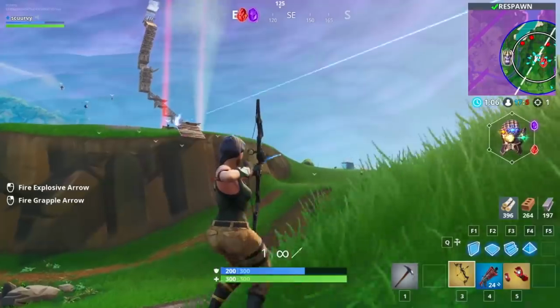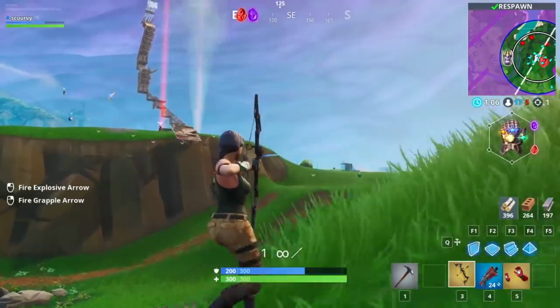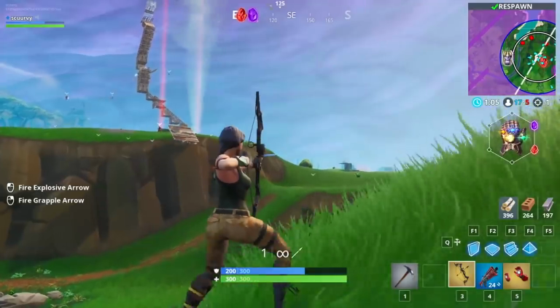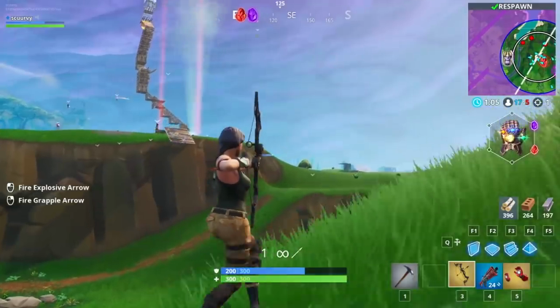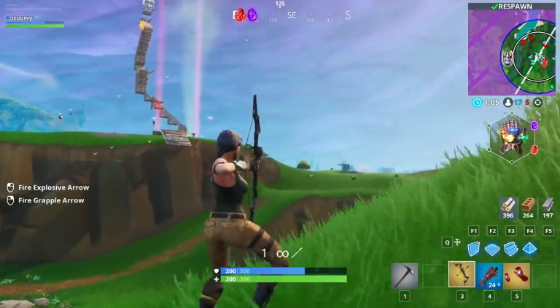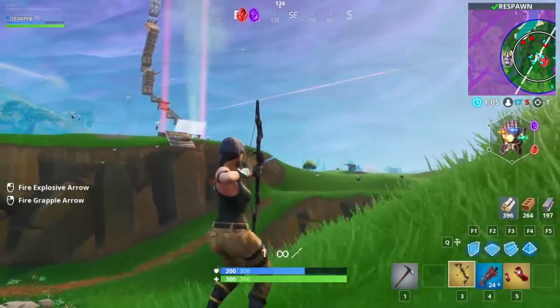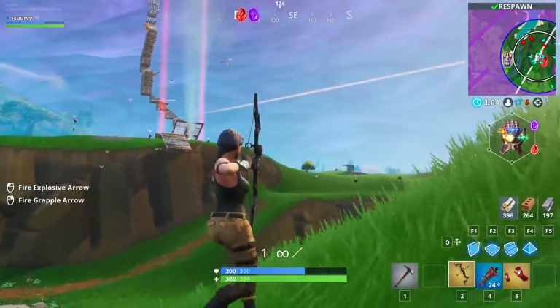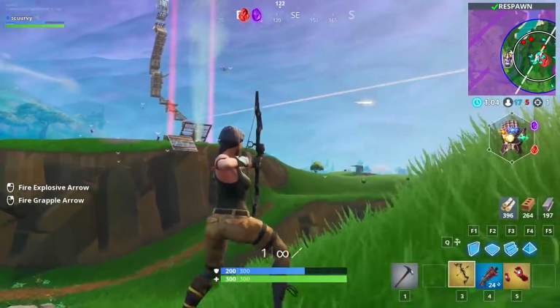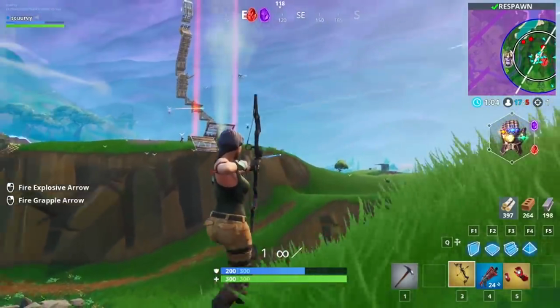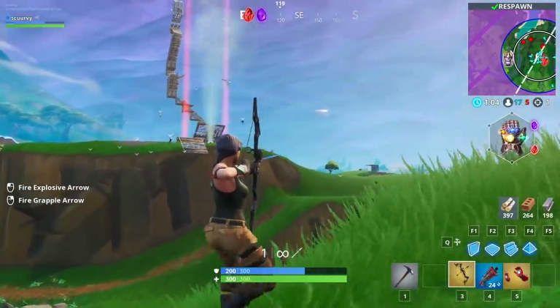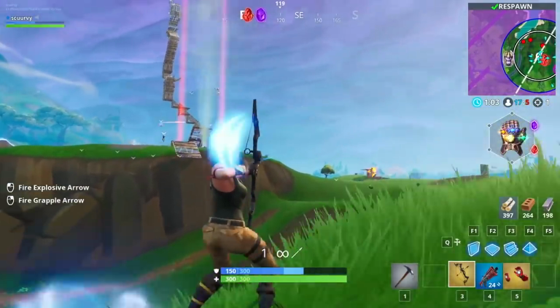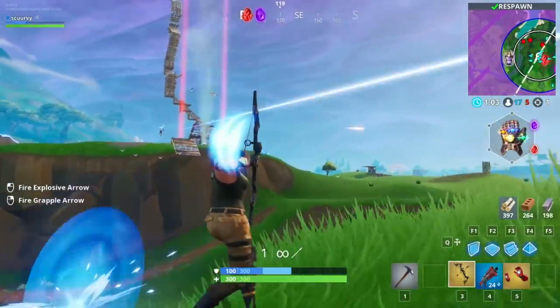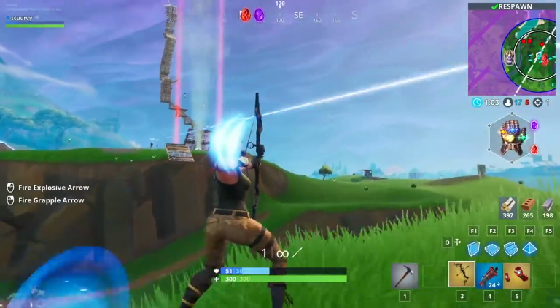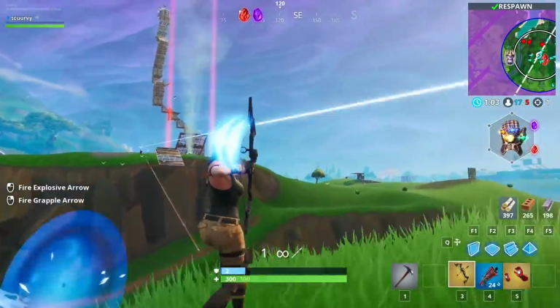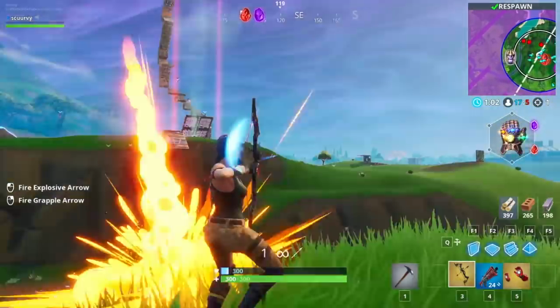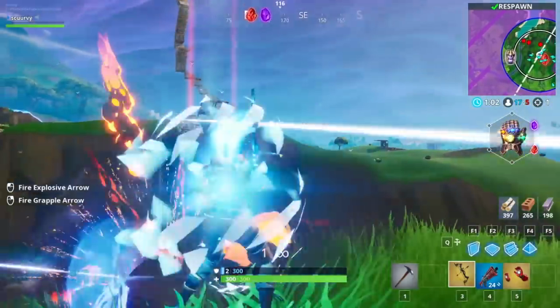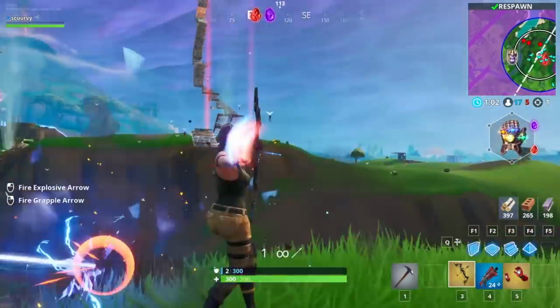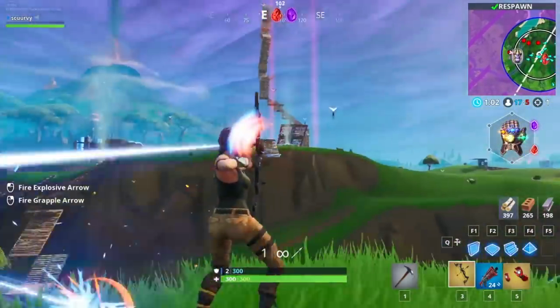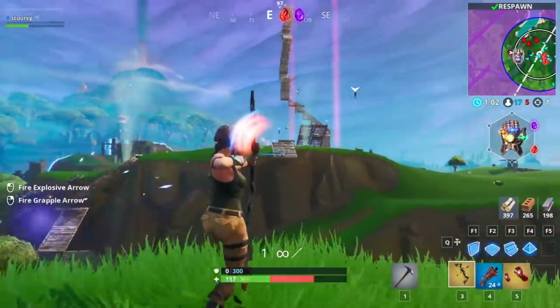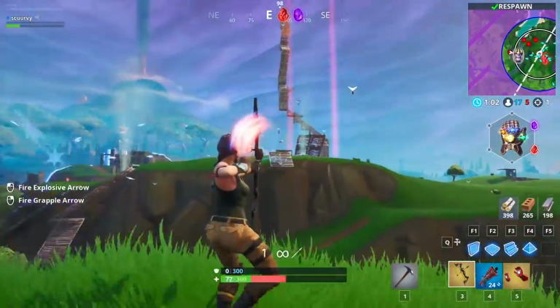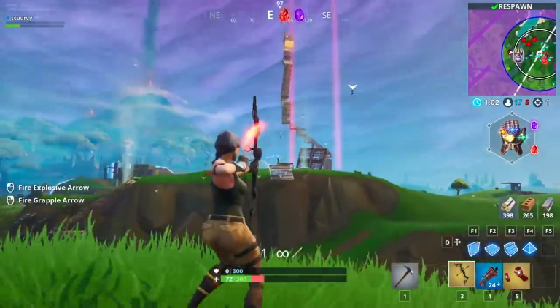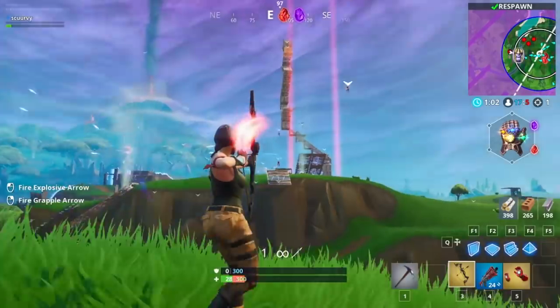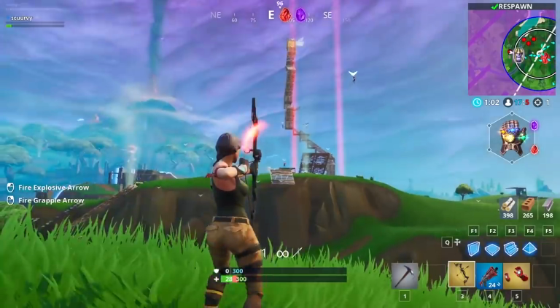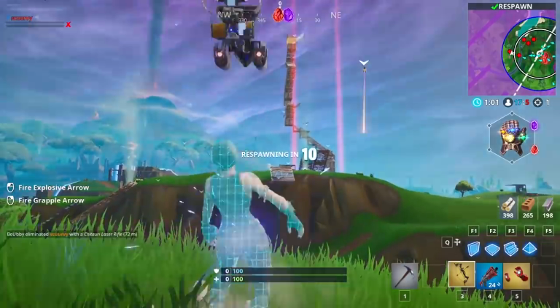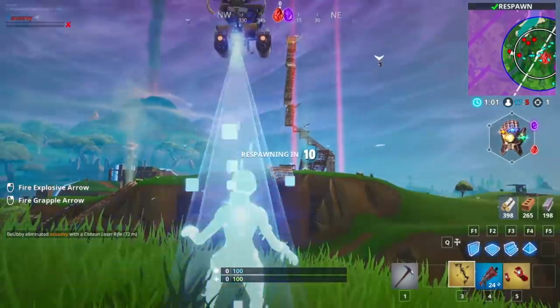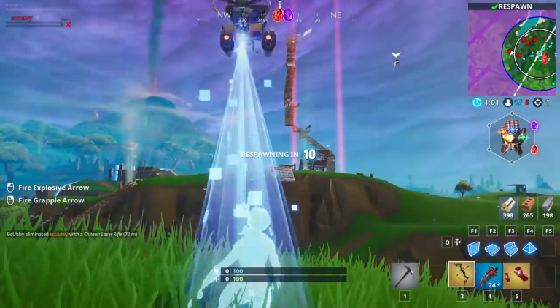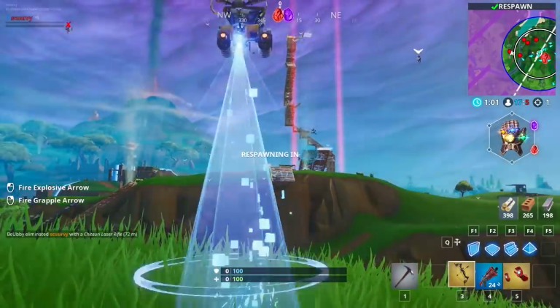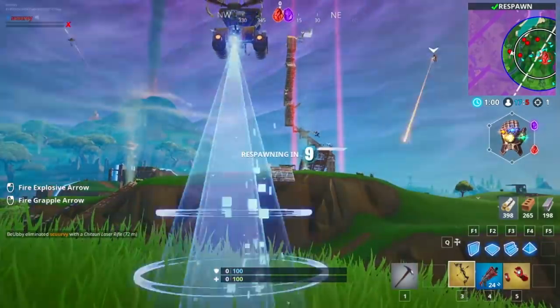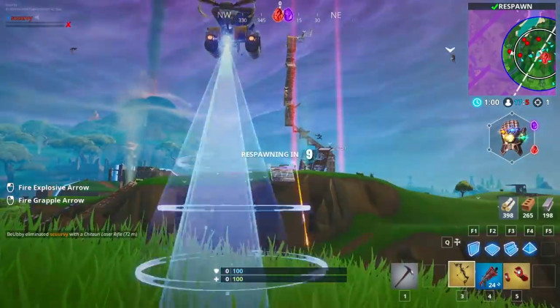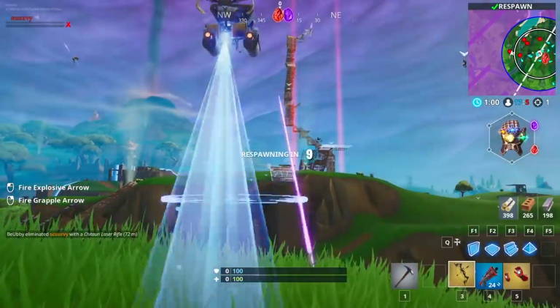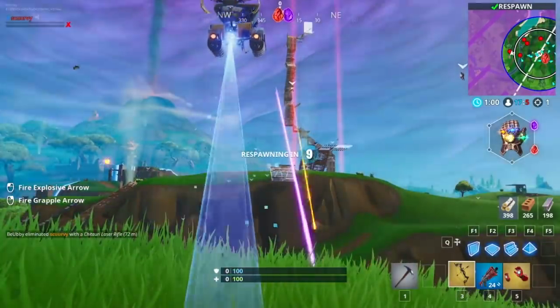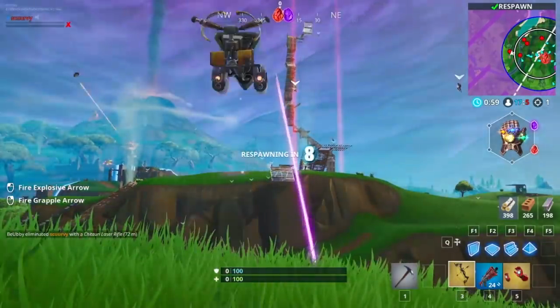Now let's go find Thanos and put an arrow in his purple head. Everything has led up to this moment. Where's Thanos? I got an arrow with his name on it. You gotta be kidding me.